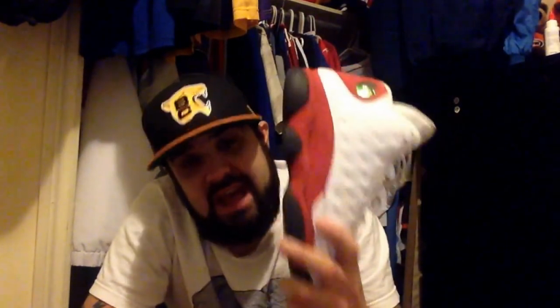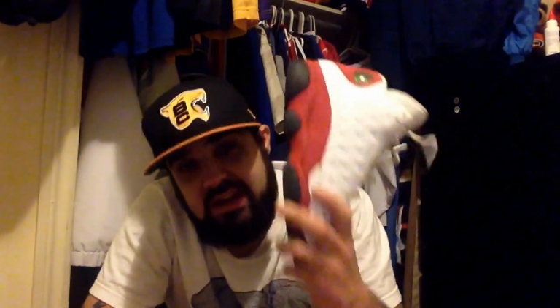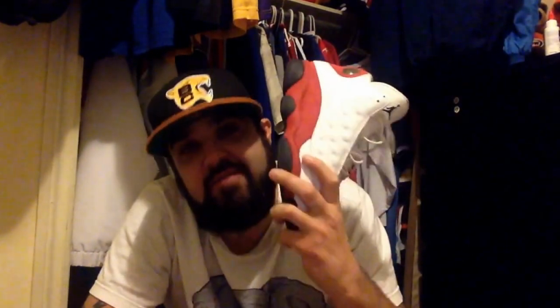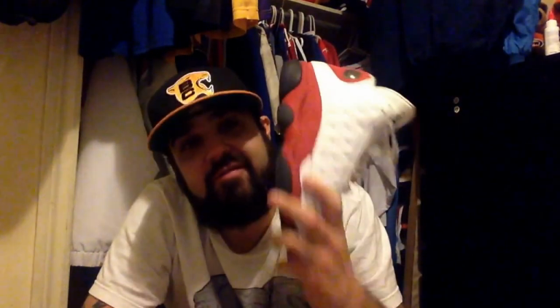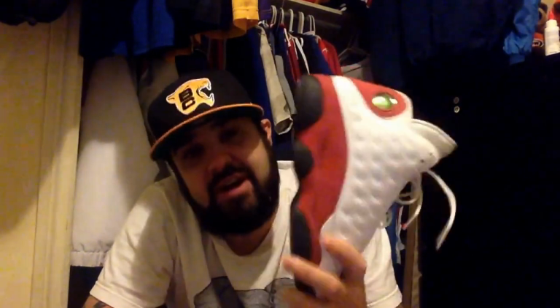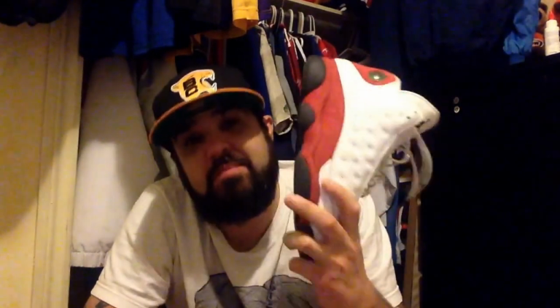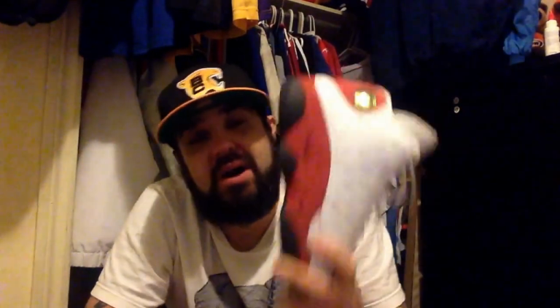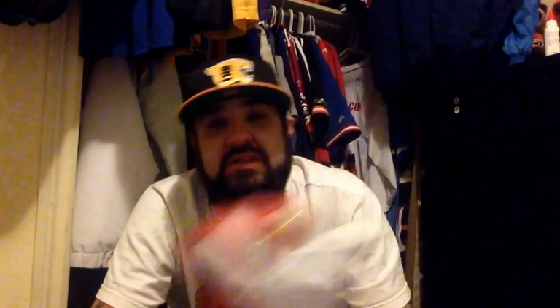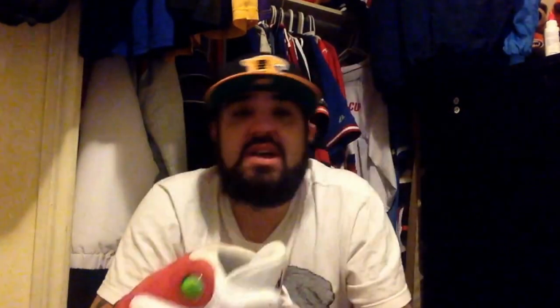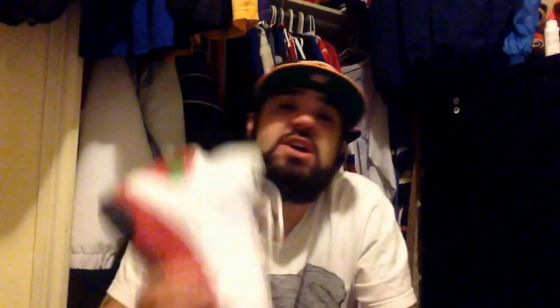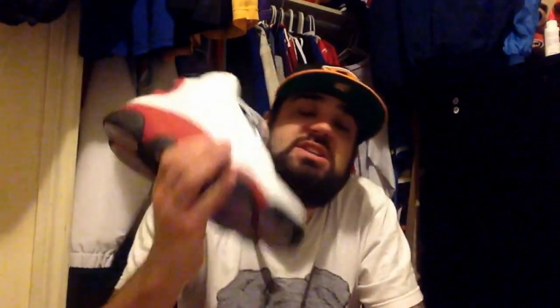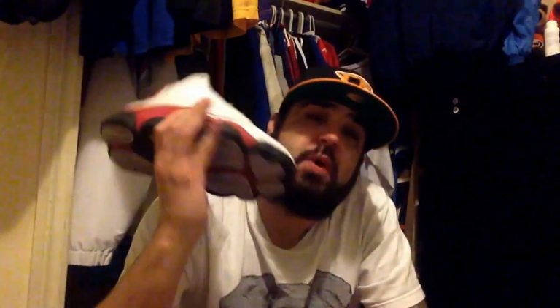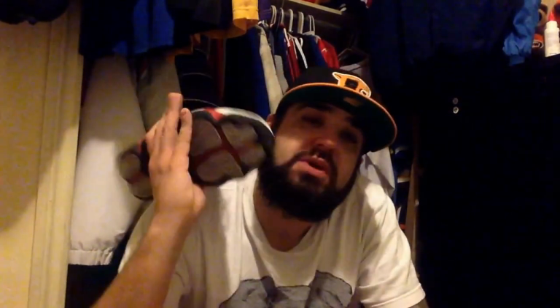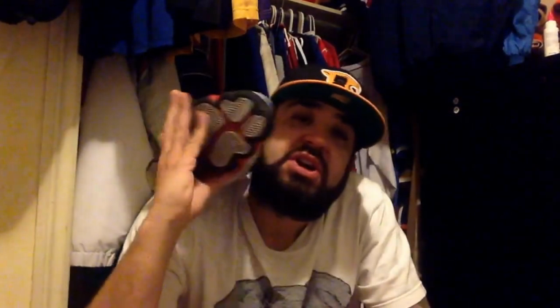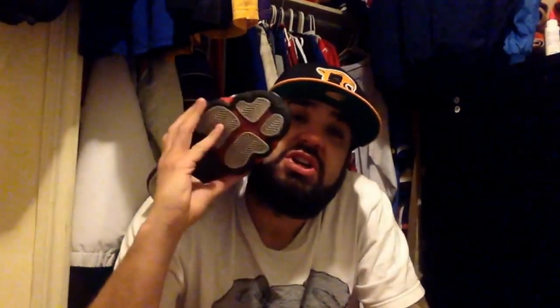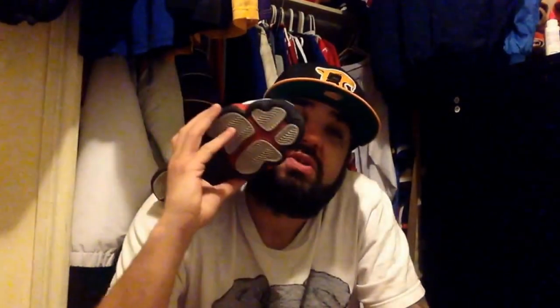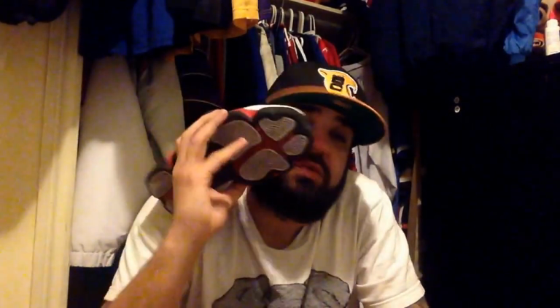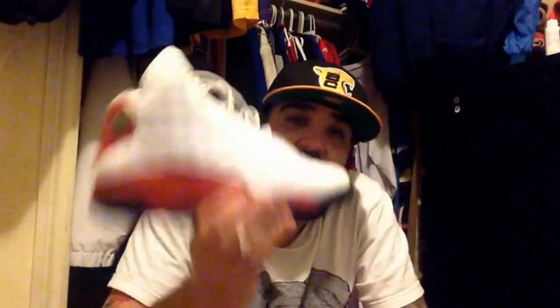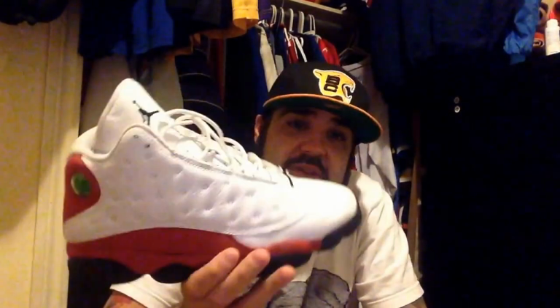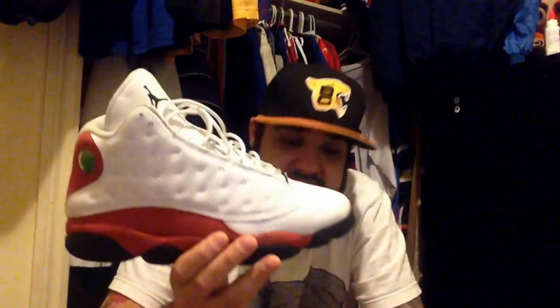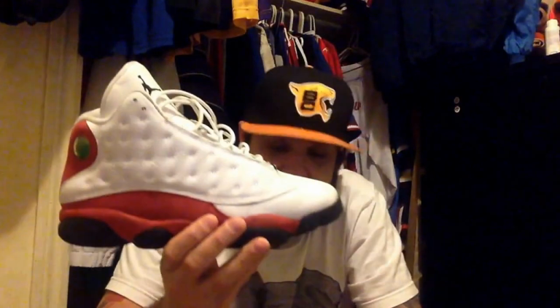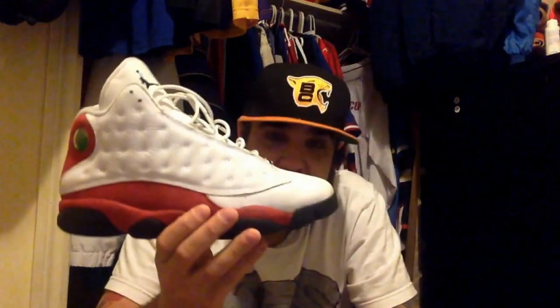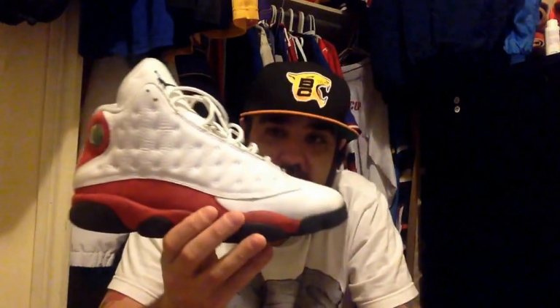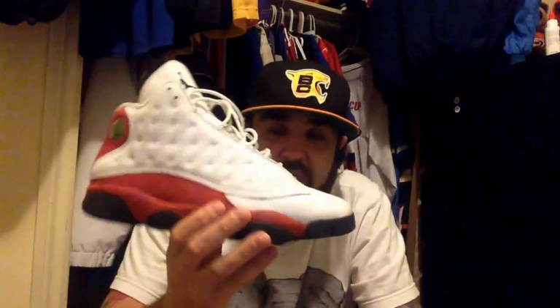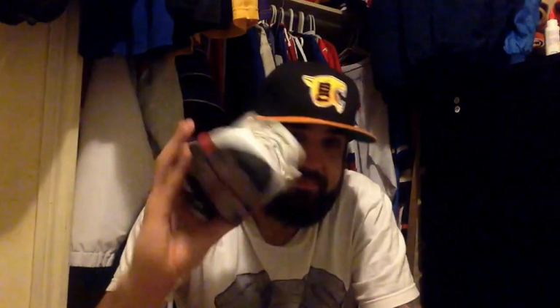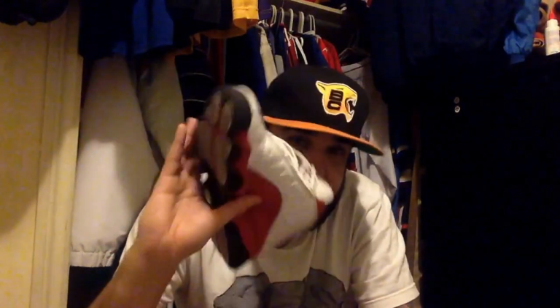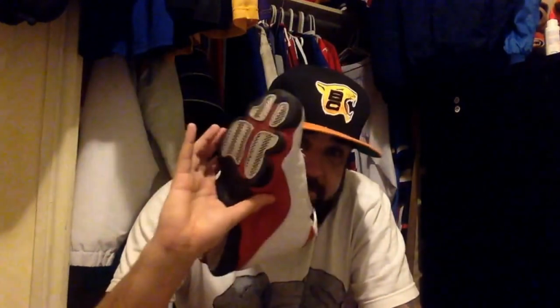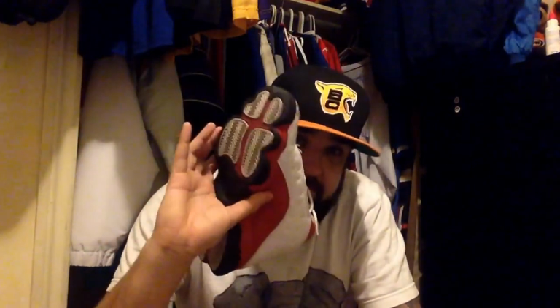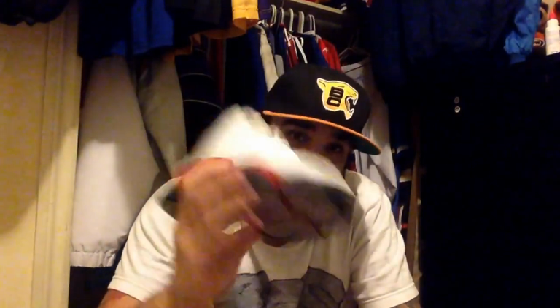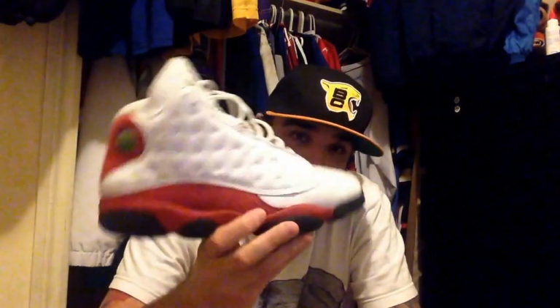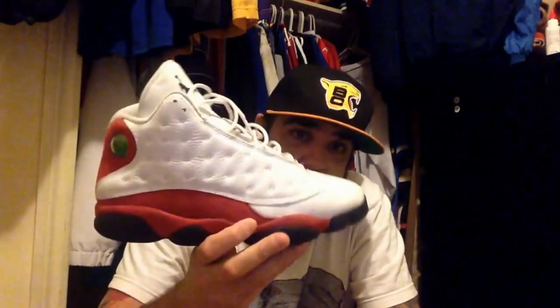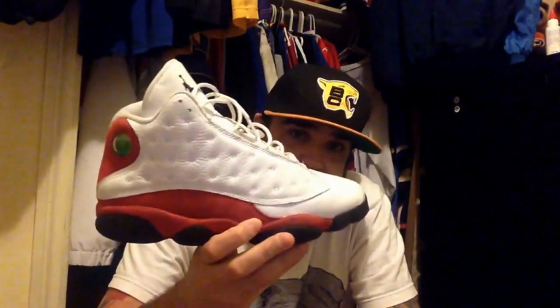I picked these up for 10 bucks. 10 fucking bucks. I was just about shocked when I seen what these are going for online.